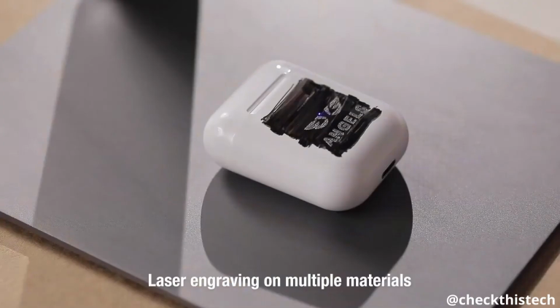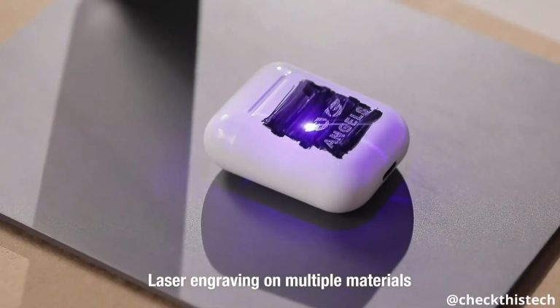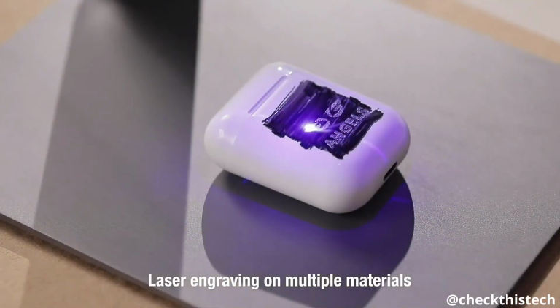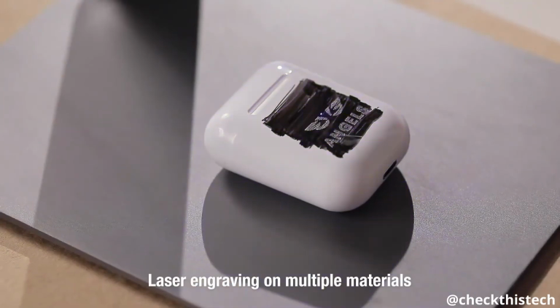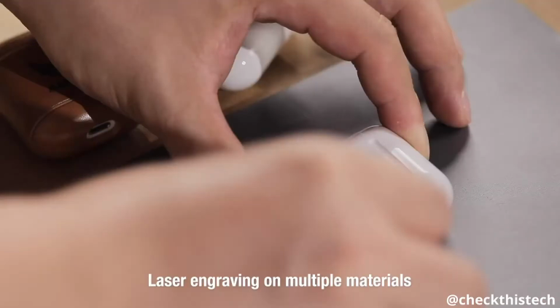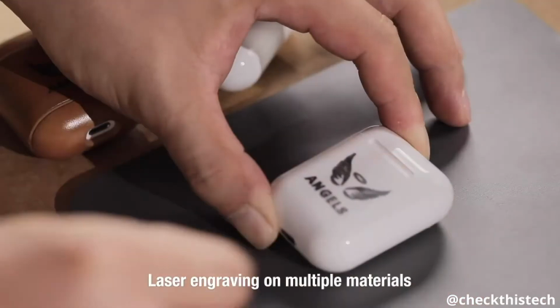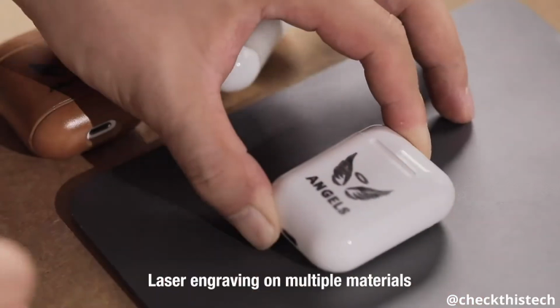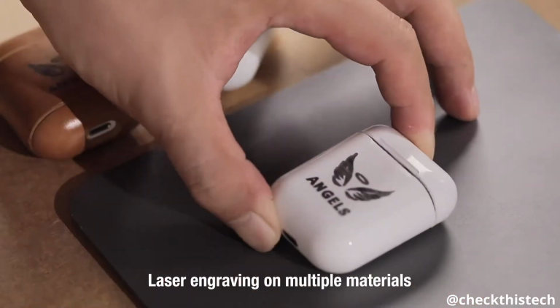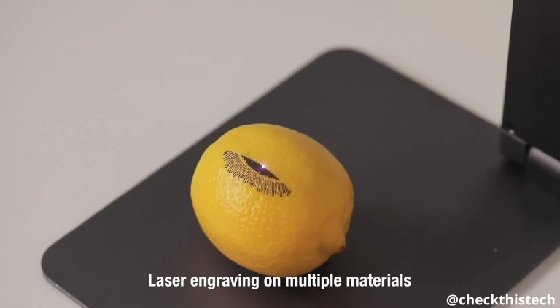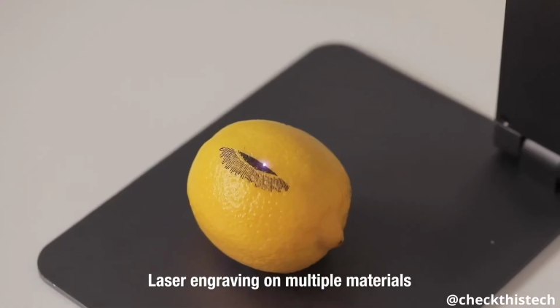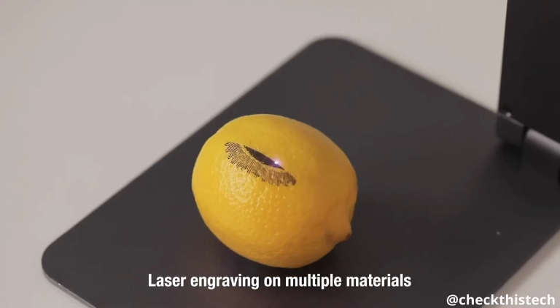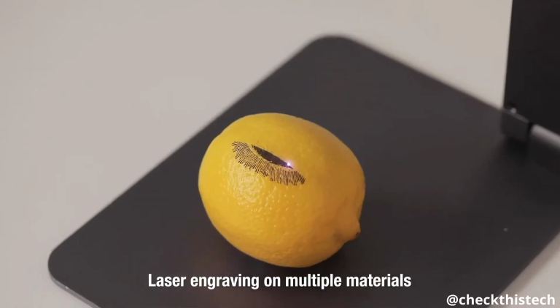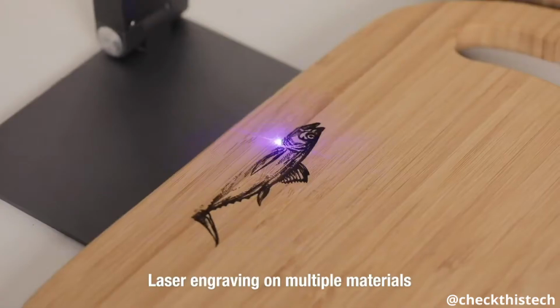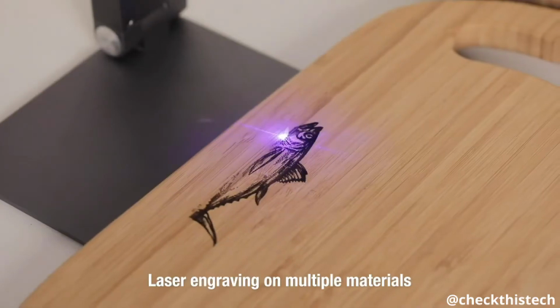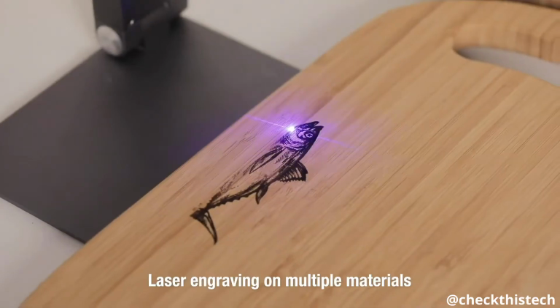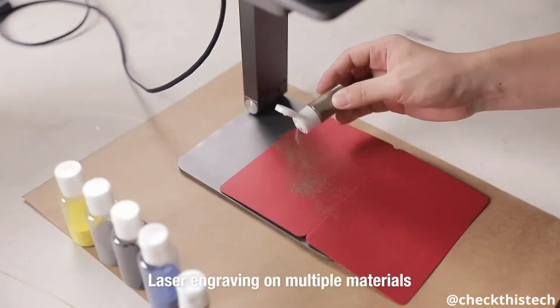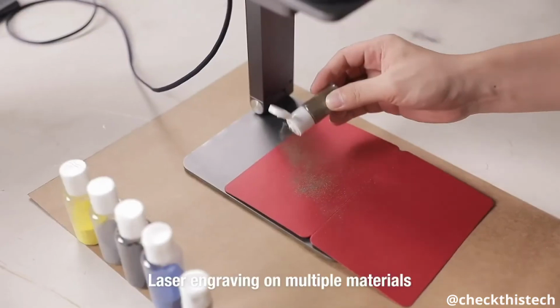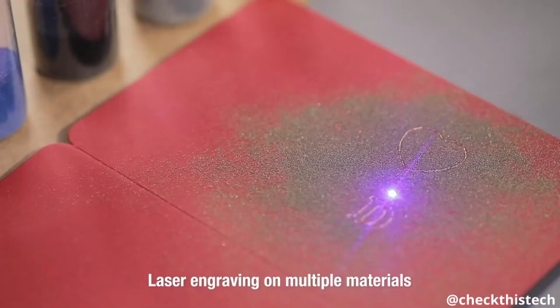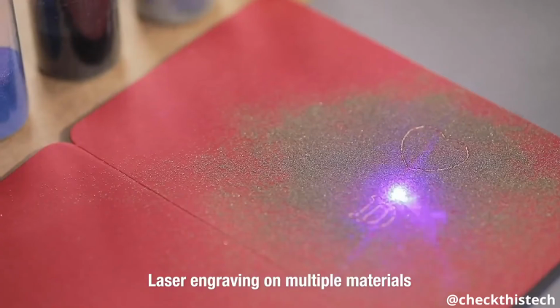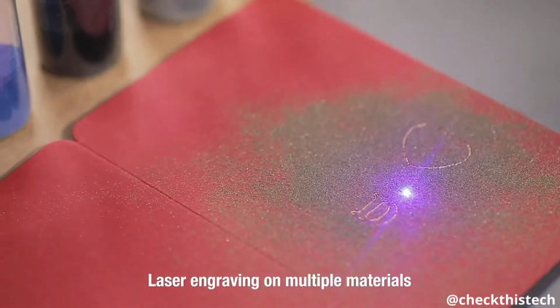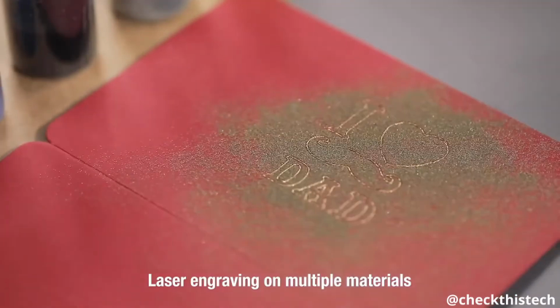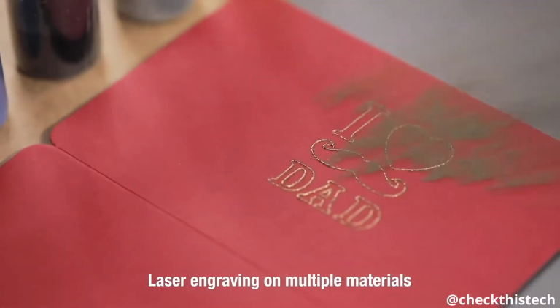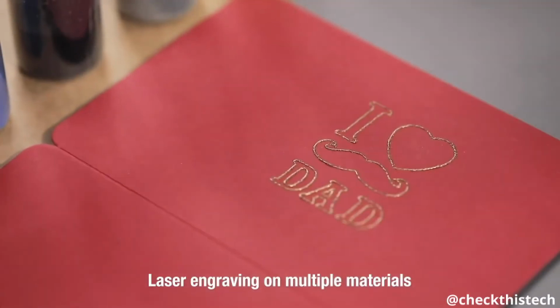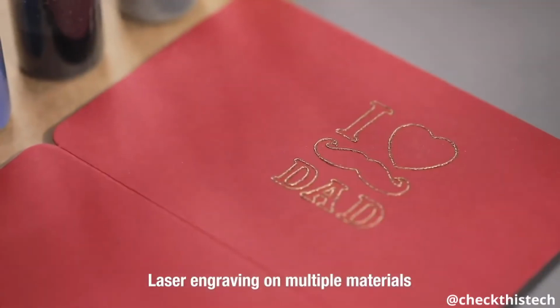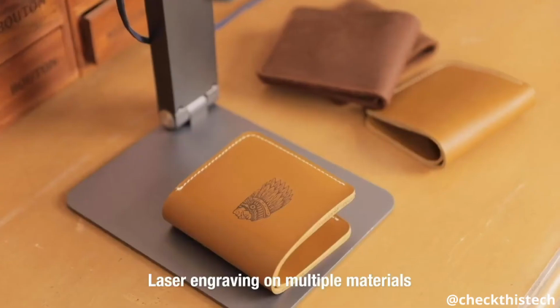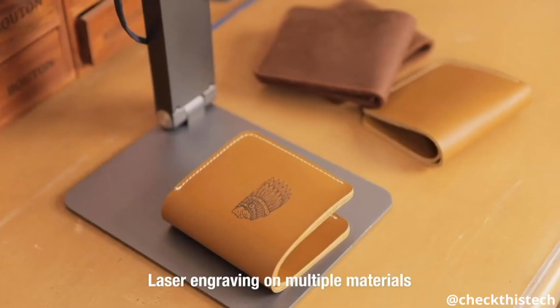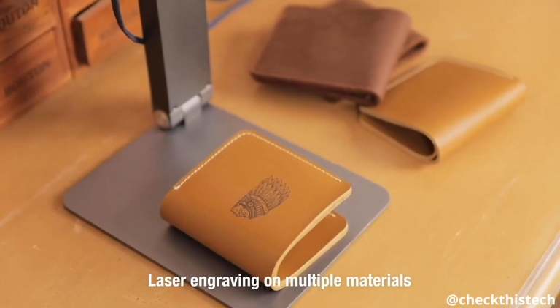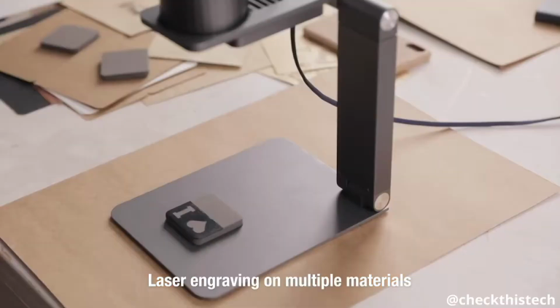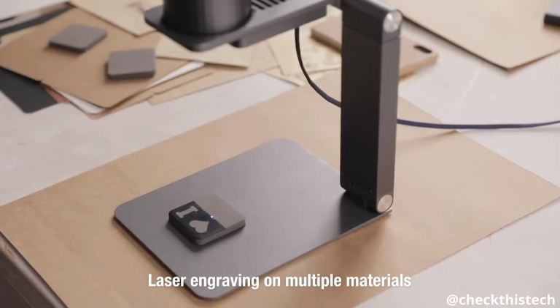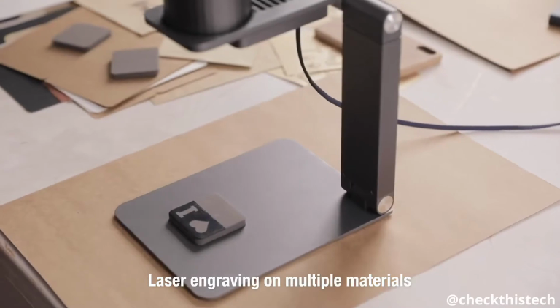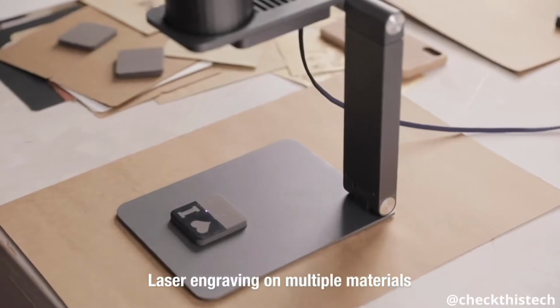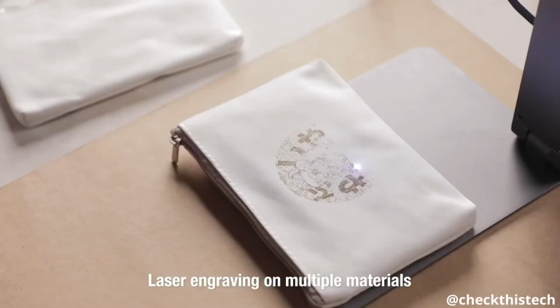Personalize your items. Draw and engrave on craft cardboard, wood, leather, and many other materials with so many different applications.